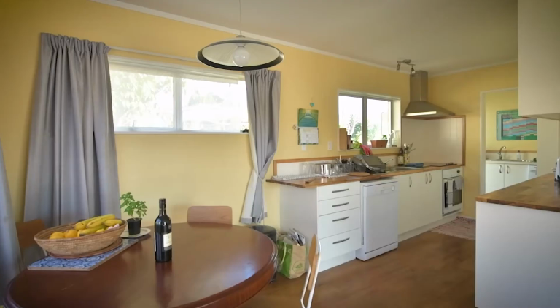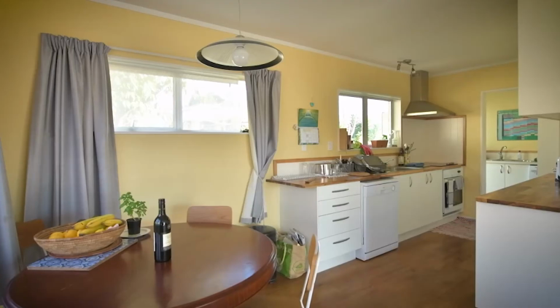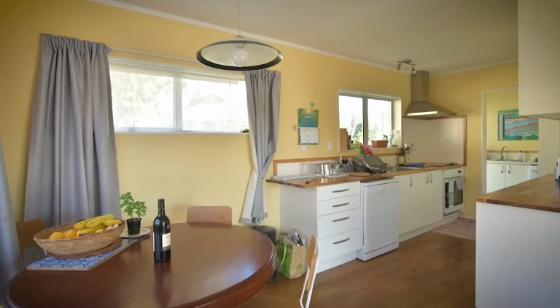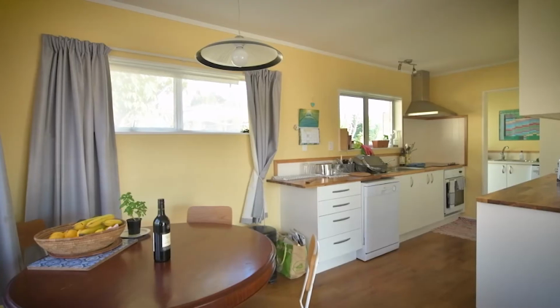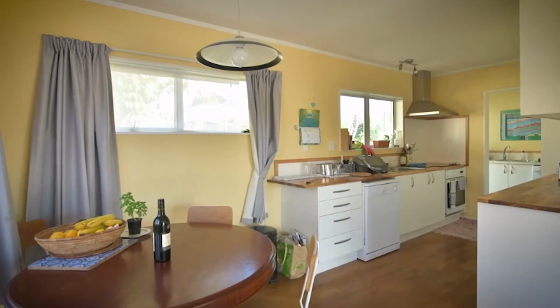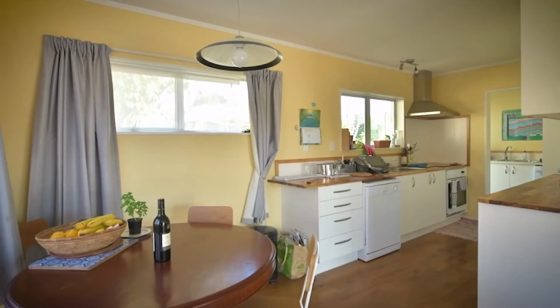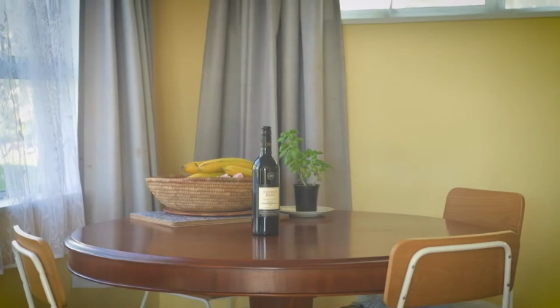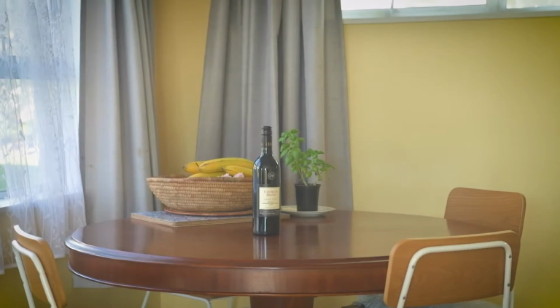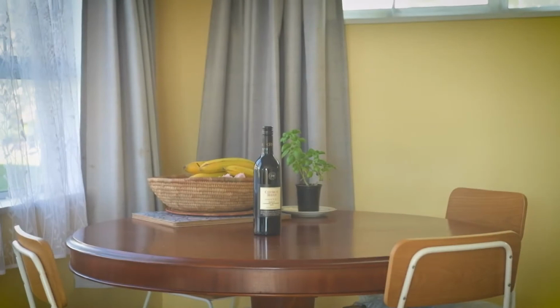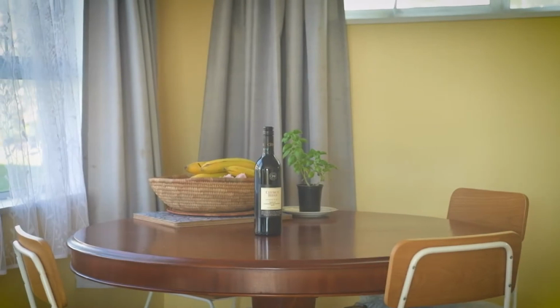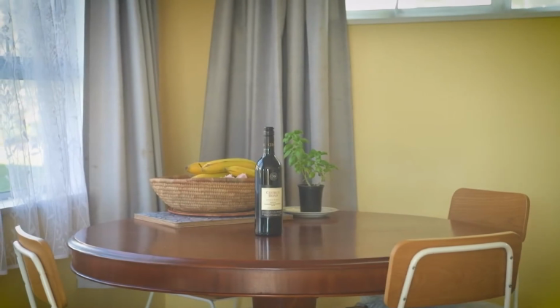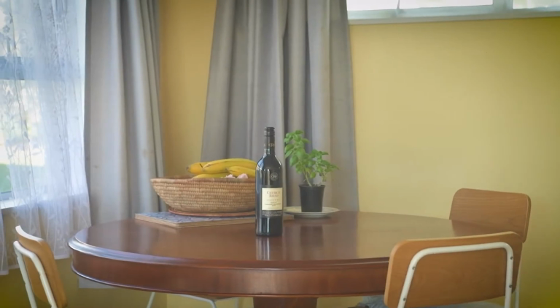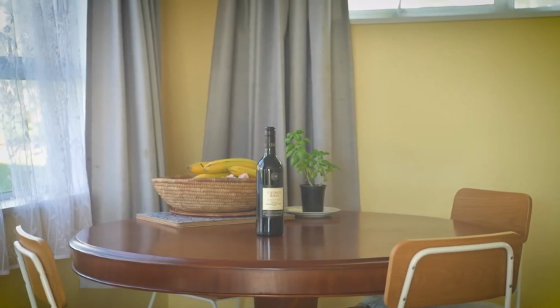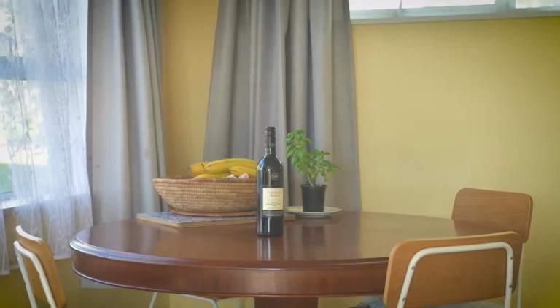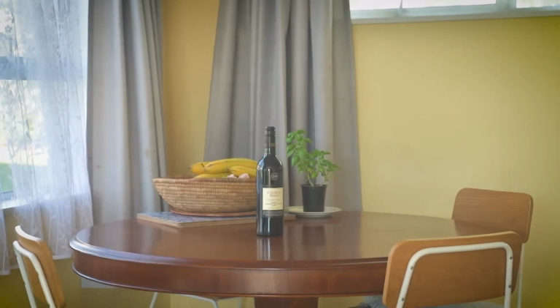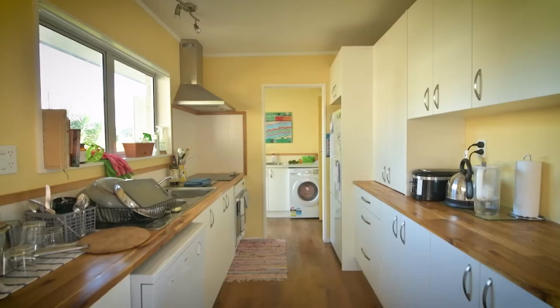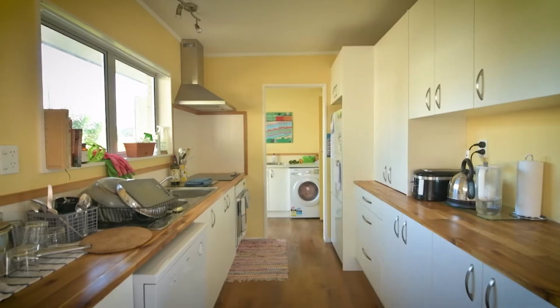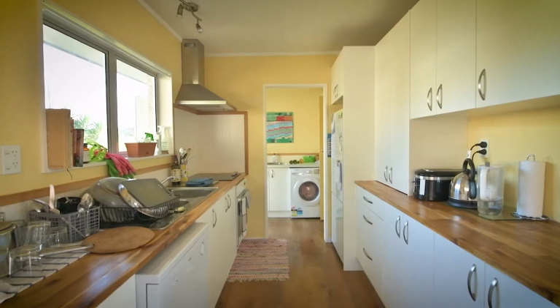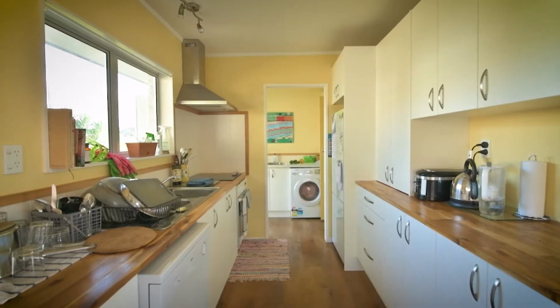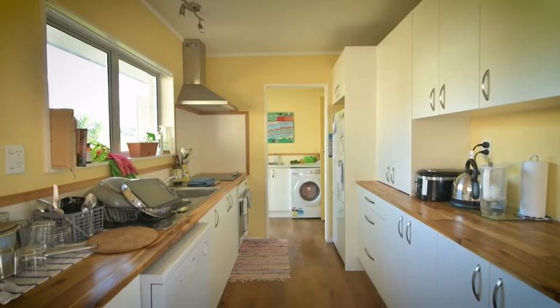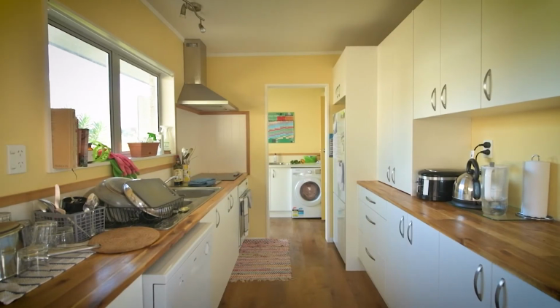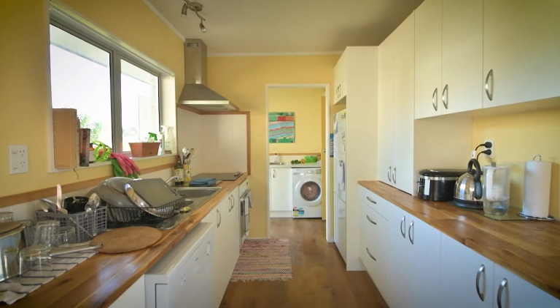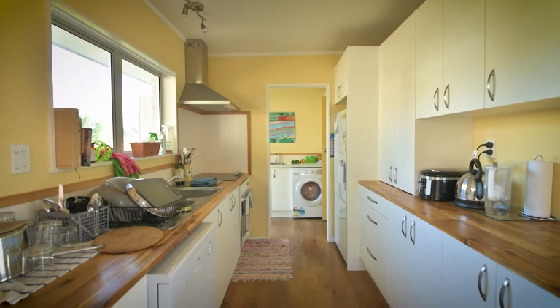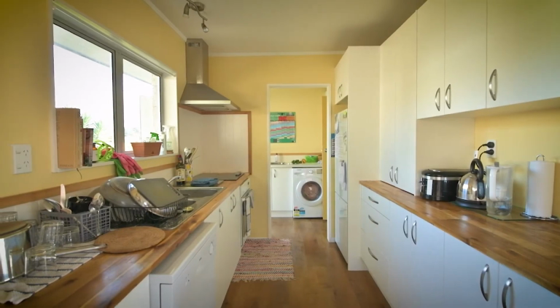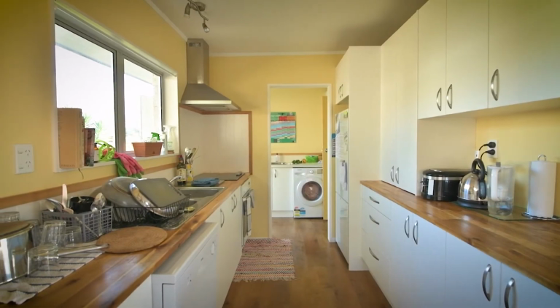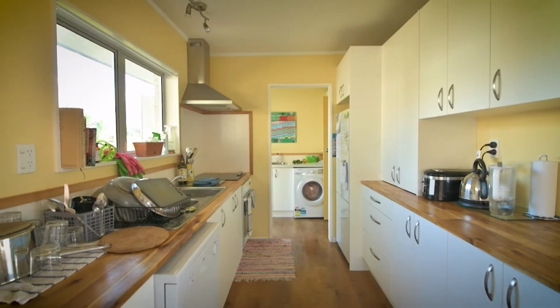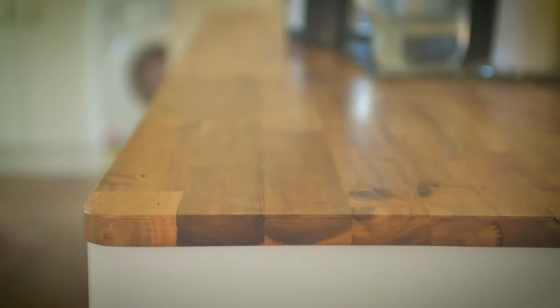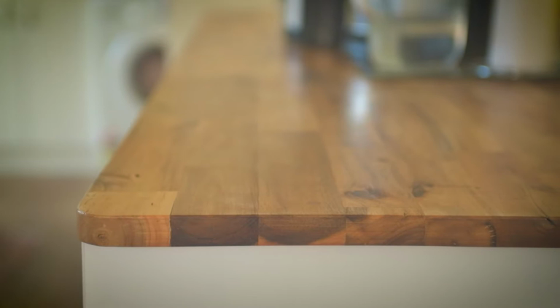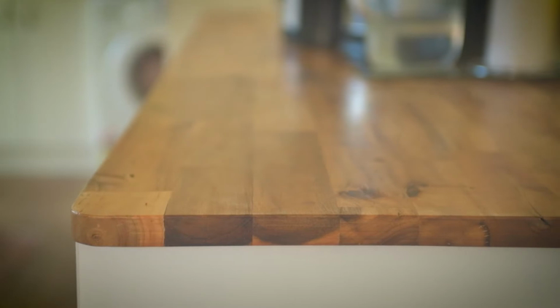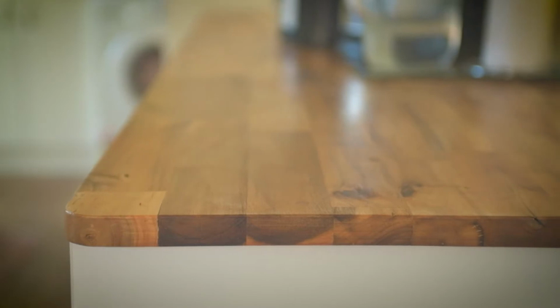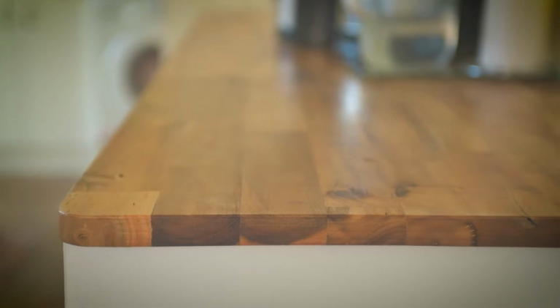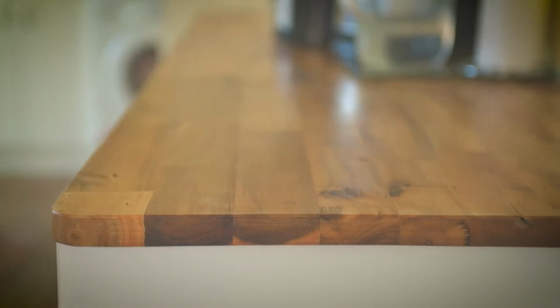A spacious dining nook flanks the contemporary kitchen with its enduring timber bench top and classic neutral-toned cabinetry.